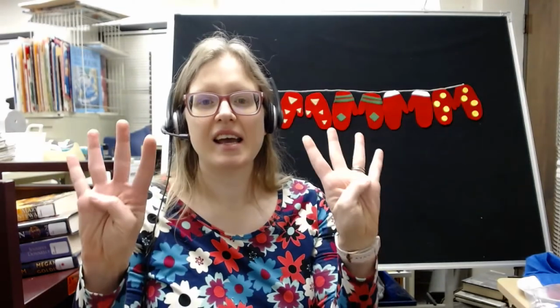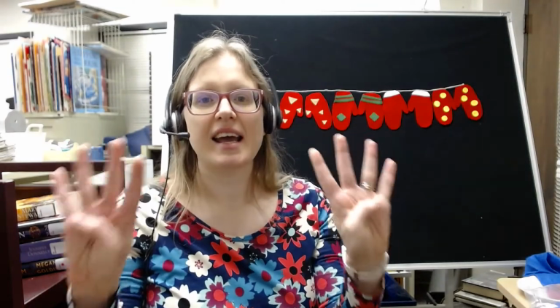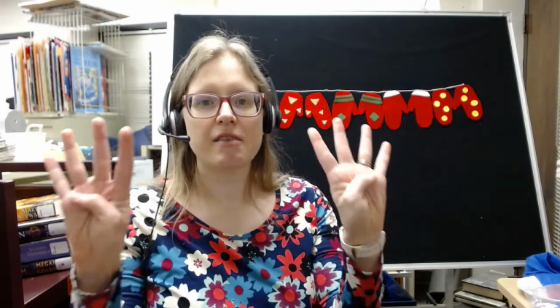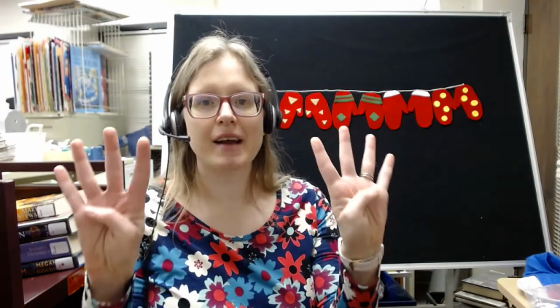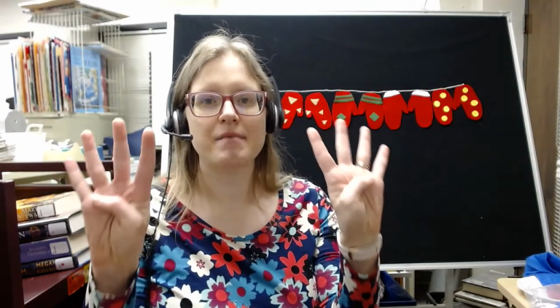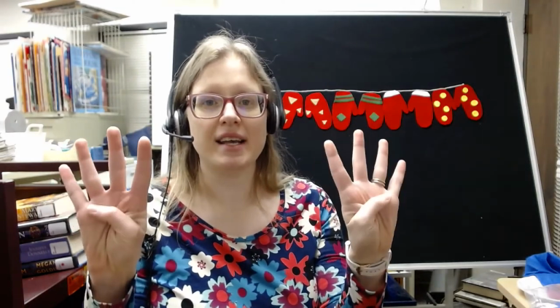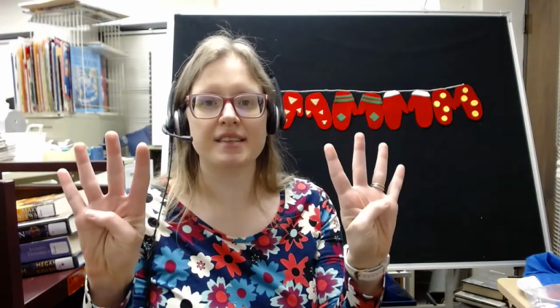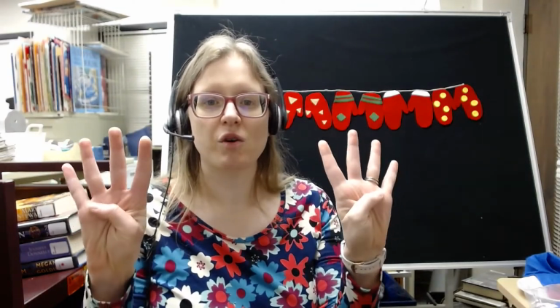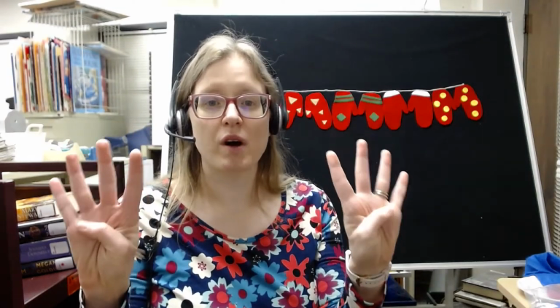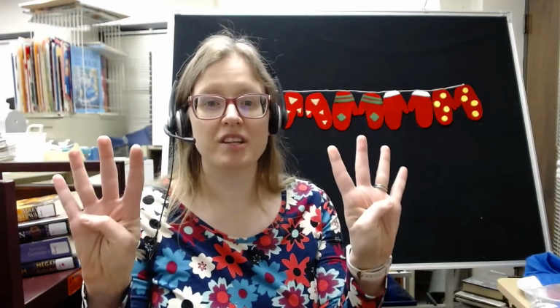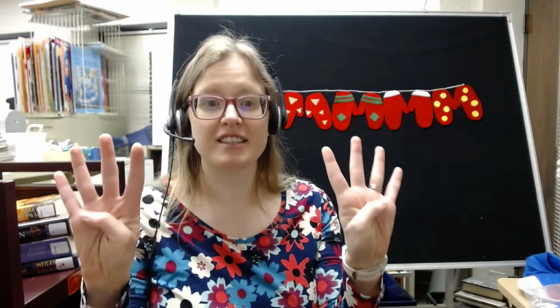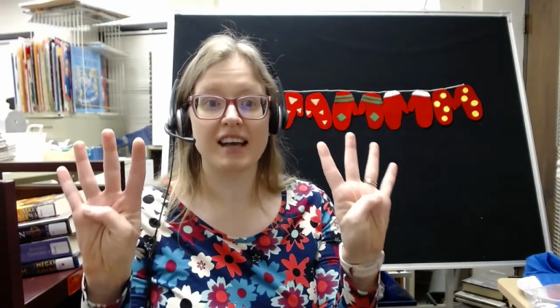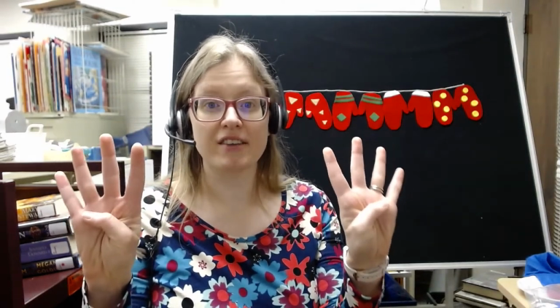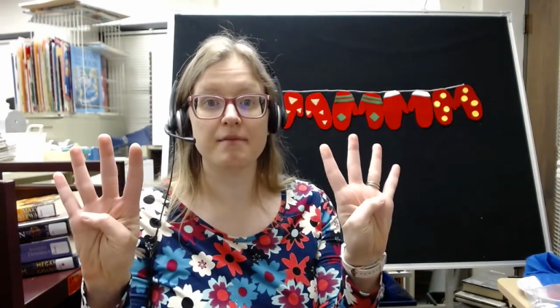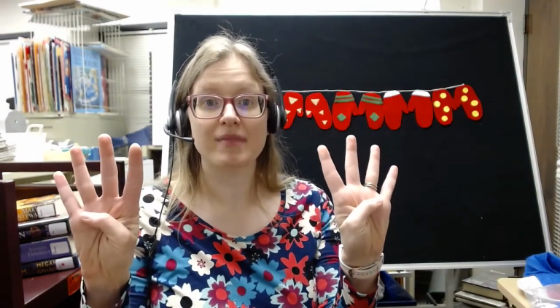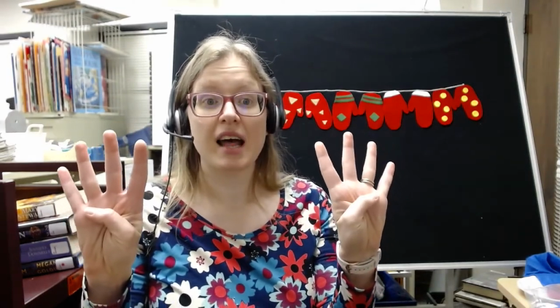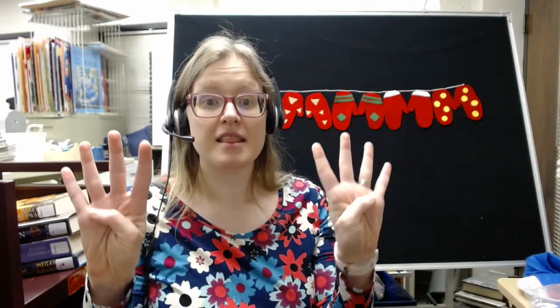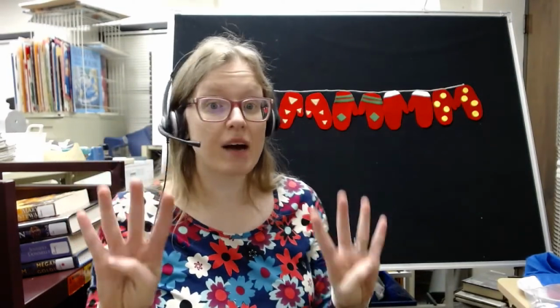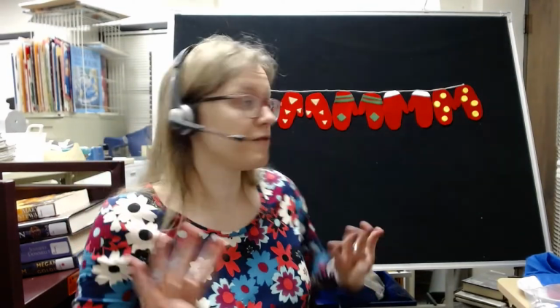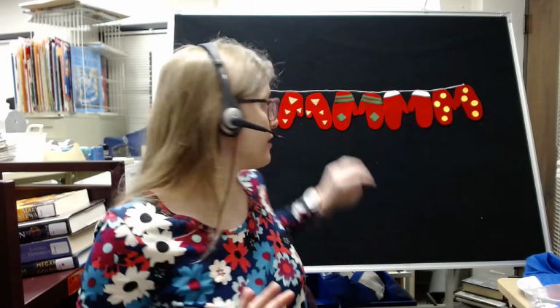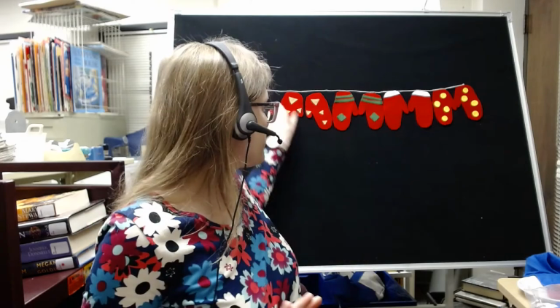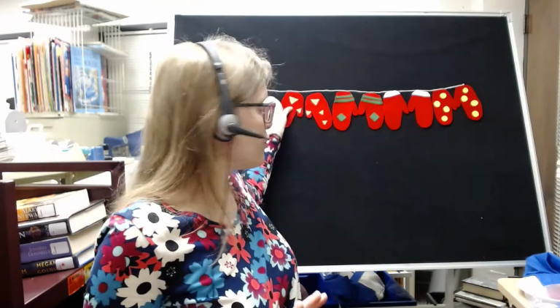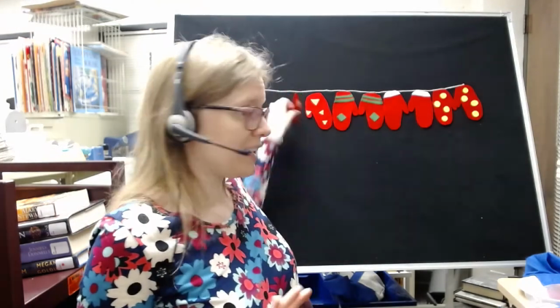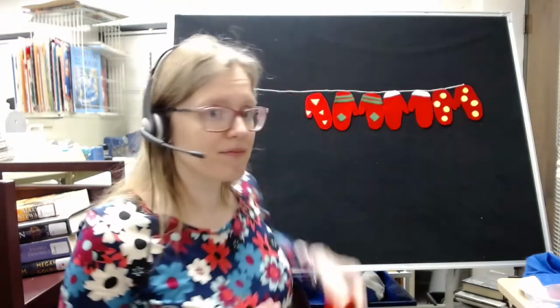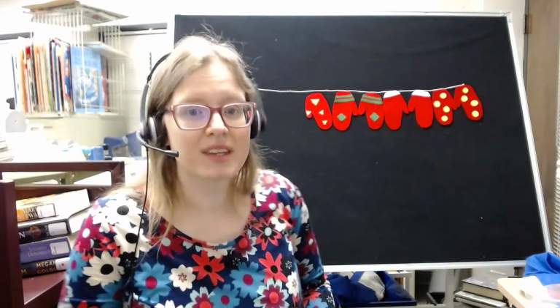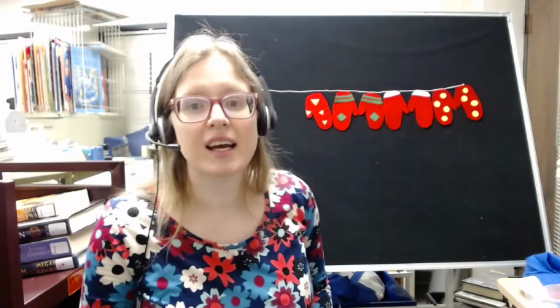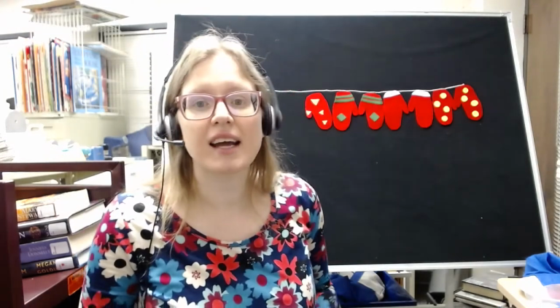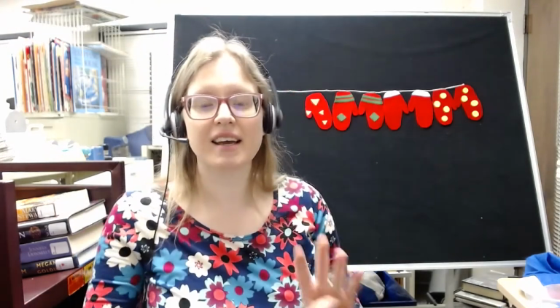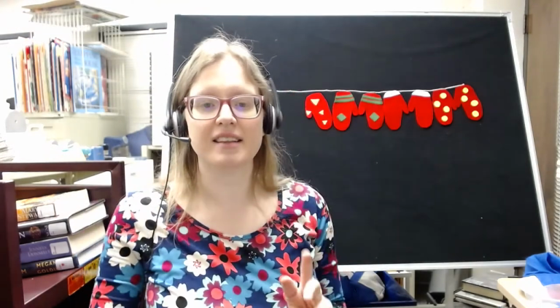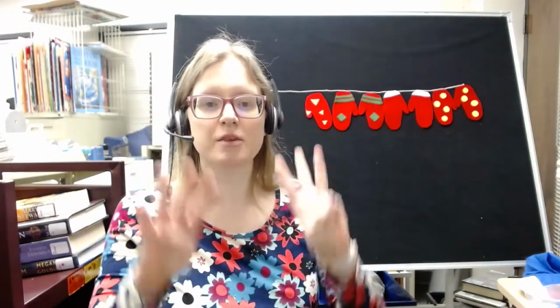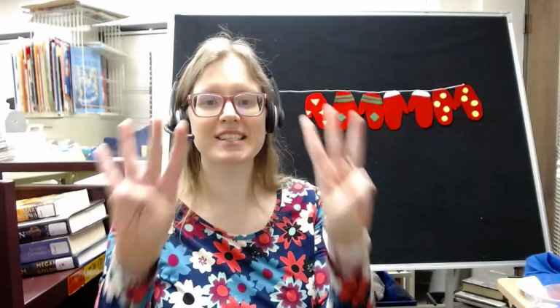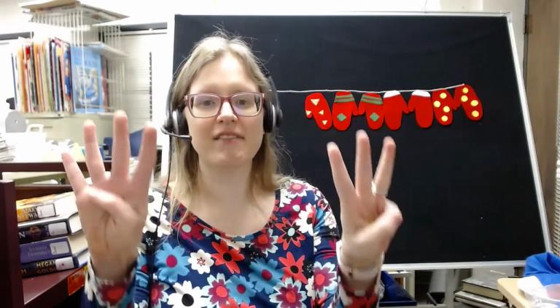8 red mittens, one belonged to Evan. That one found its boy, and then there were 7.